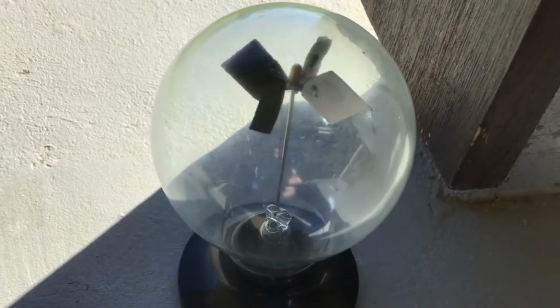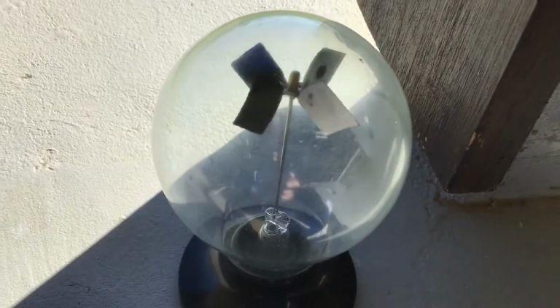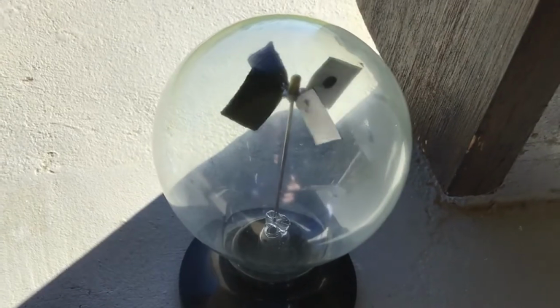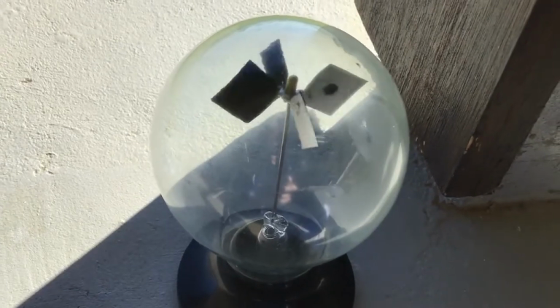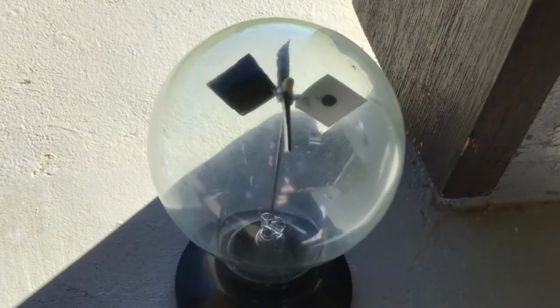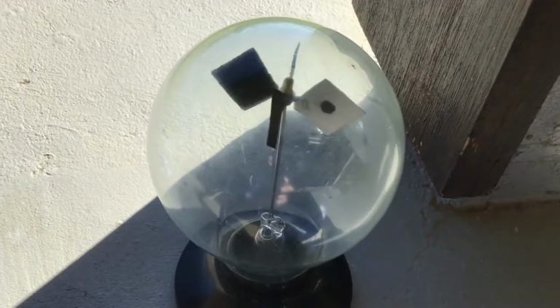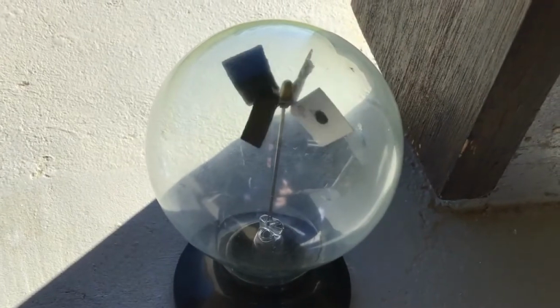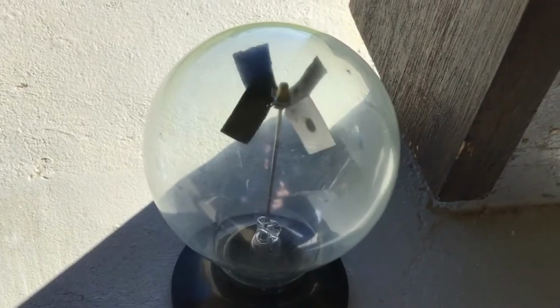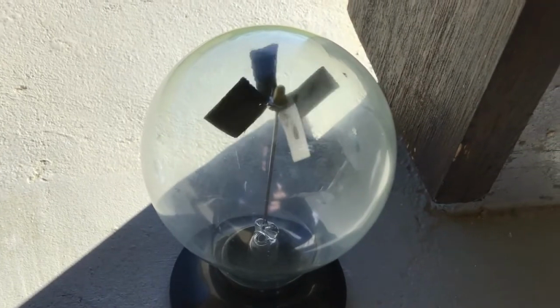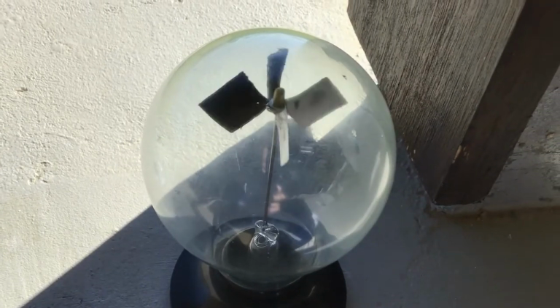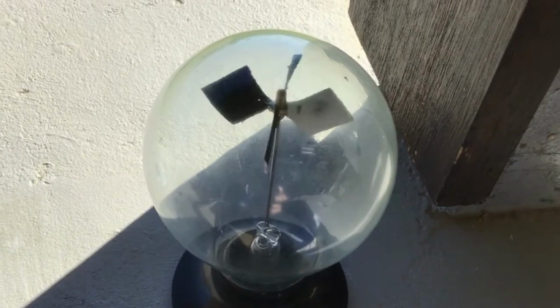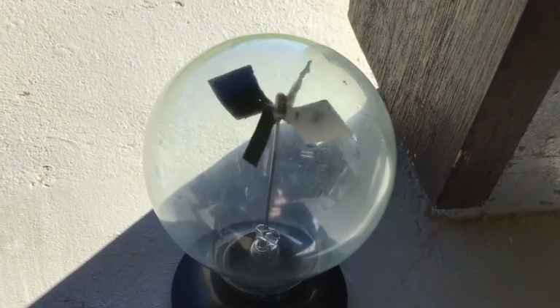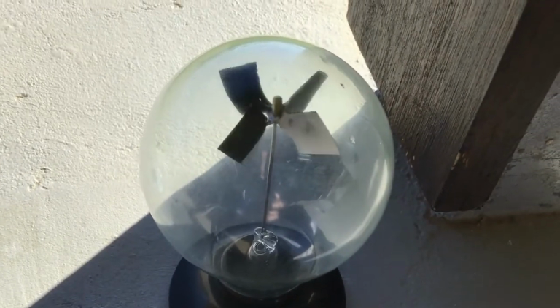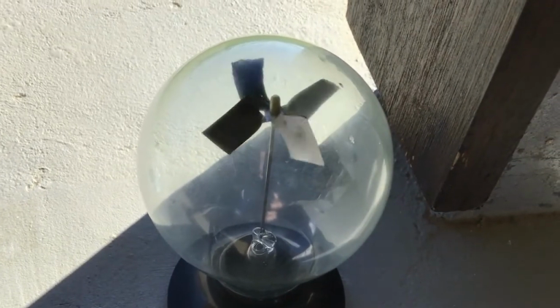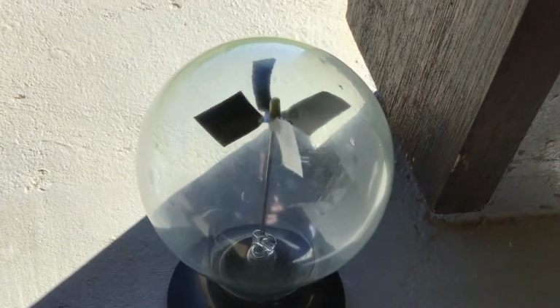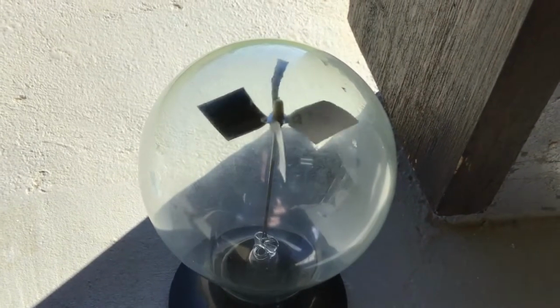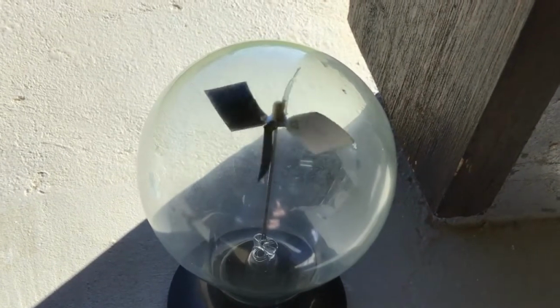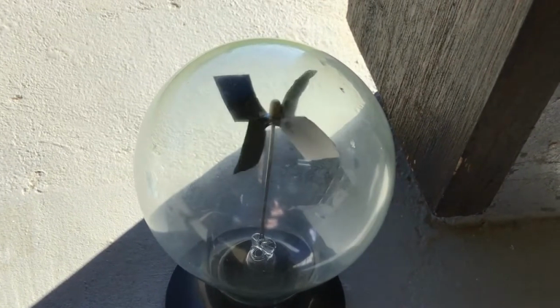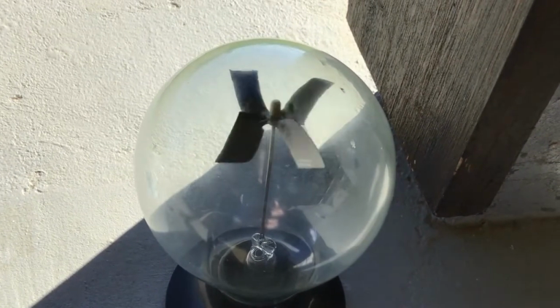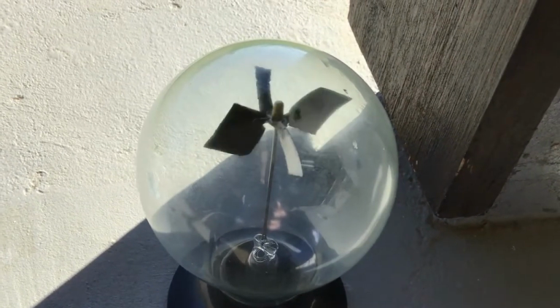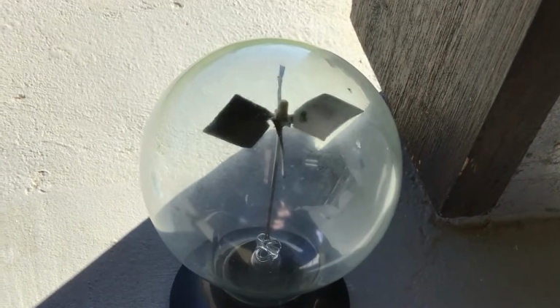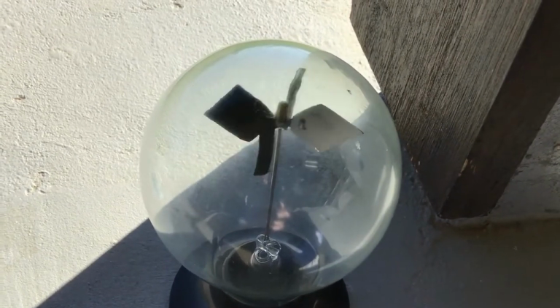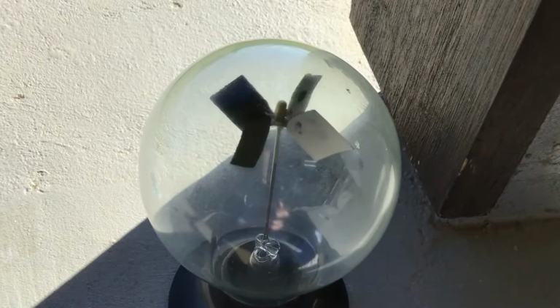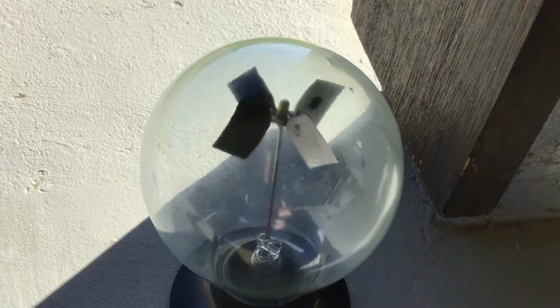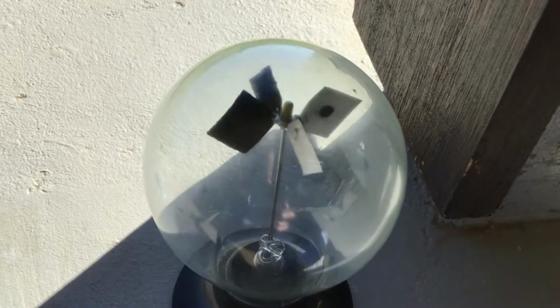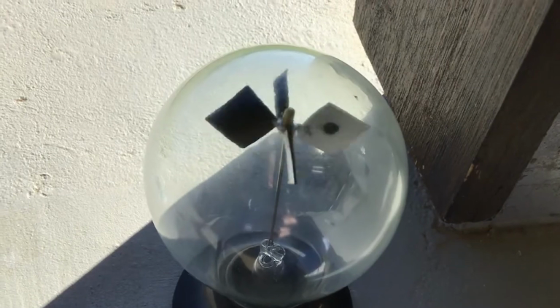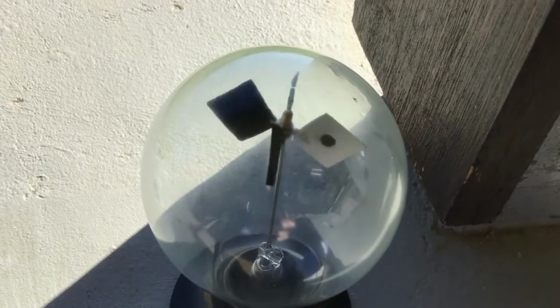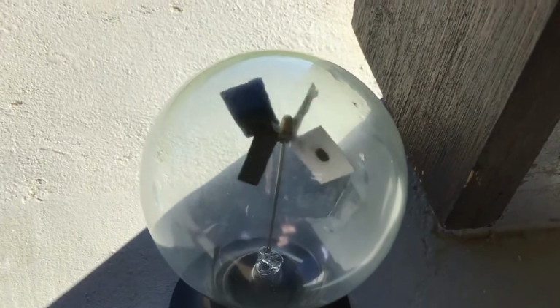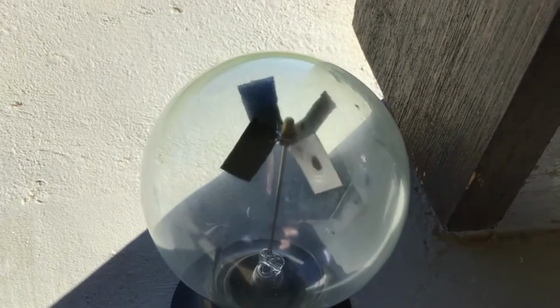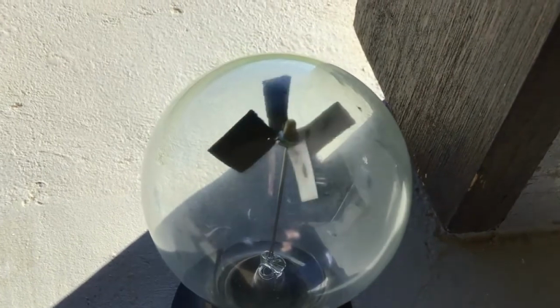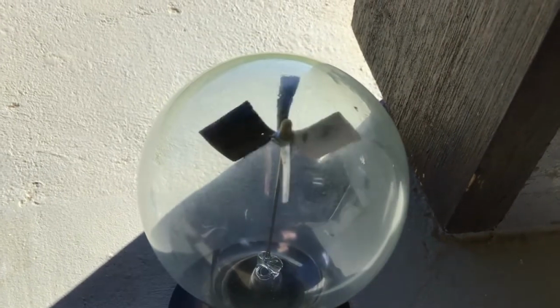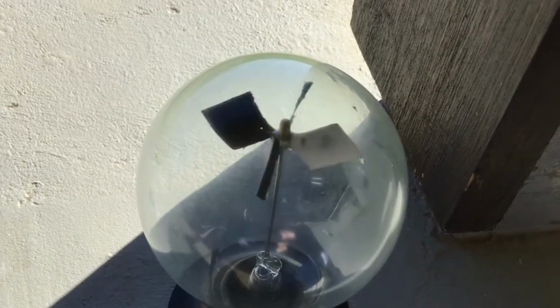Hi guys, I want to show you this little device here. It's a Crookes radiometer. It's really, really interesting.